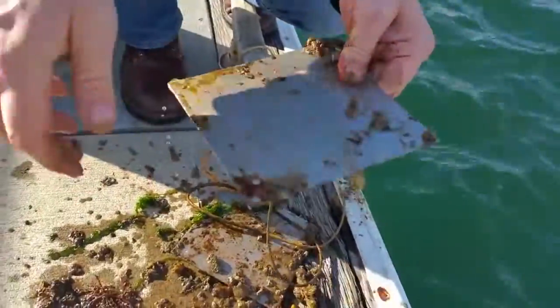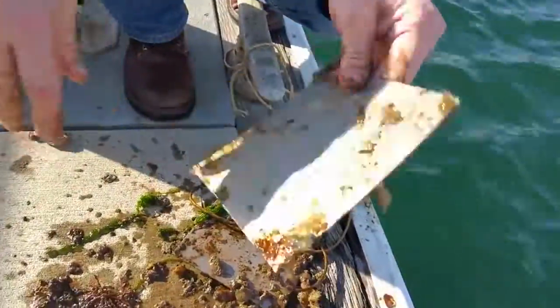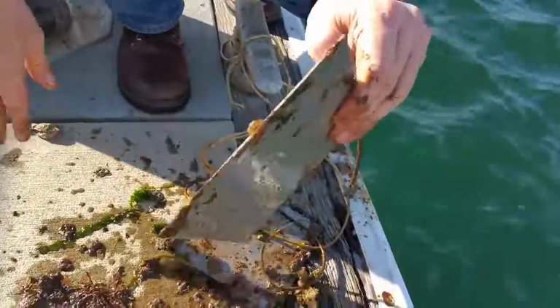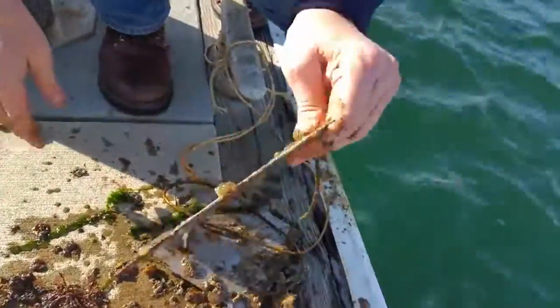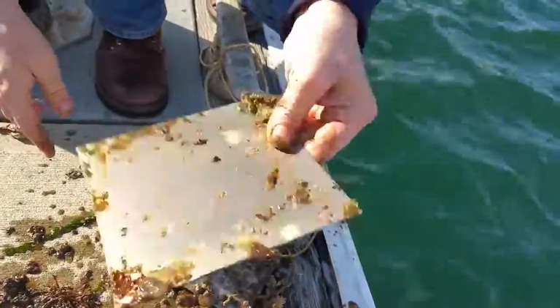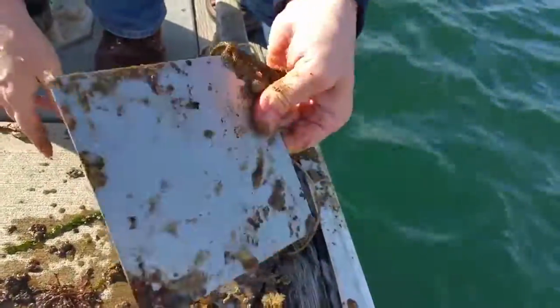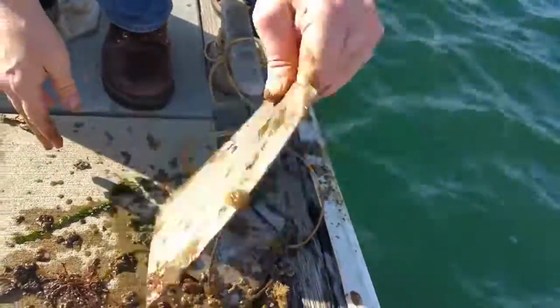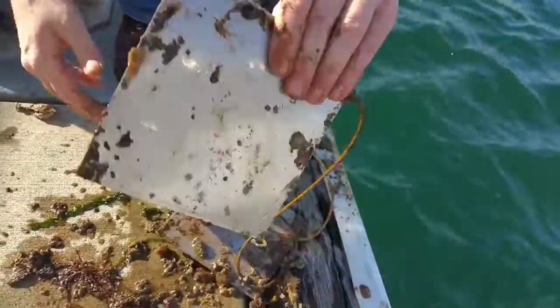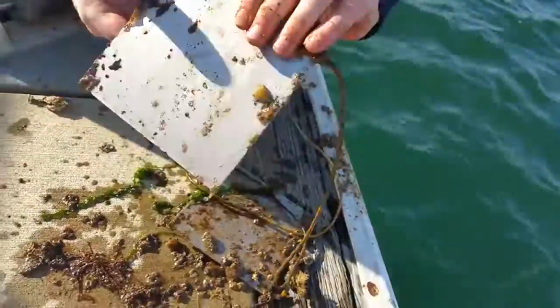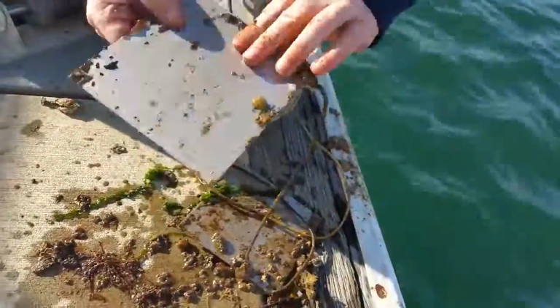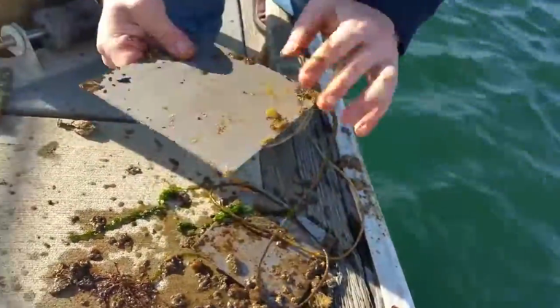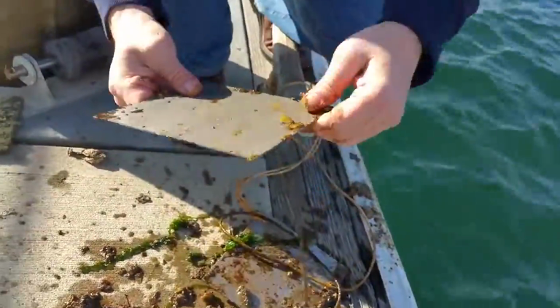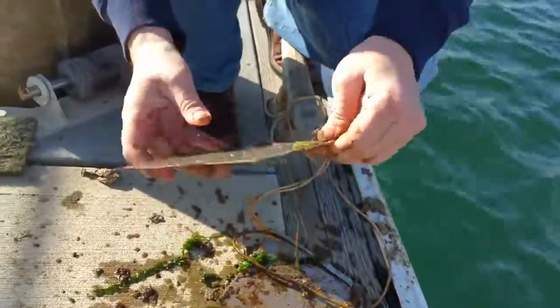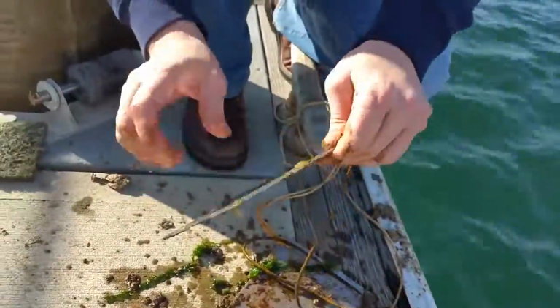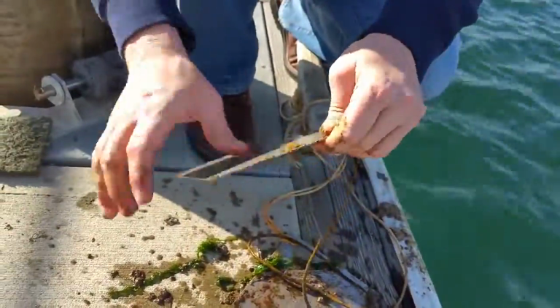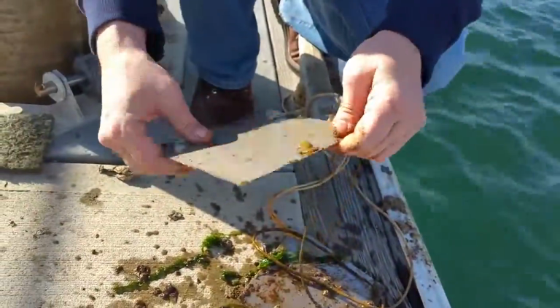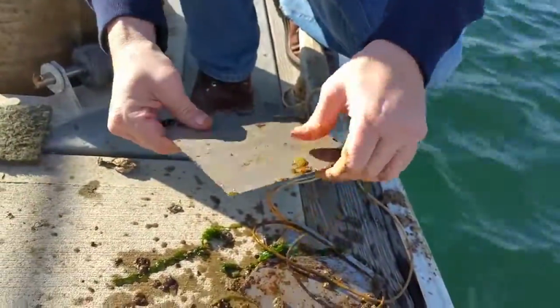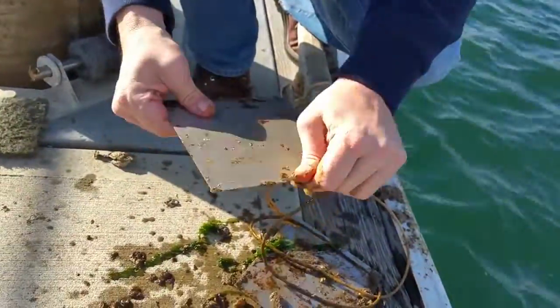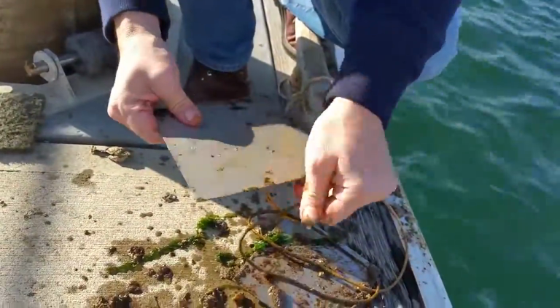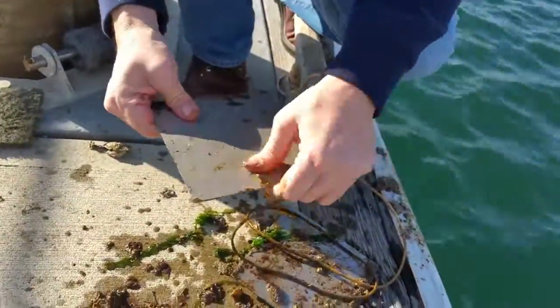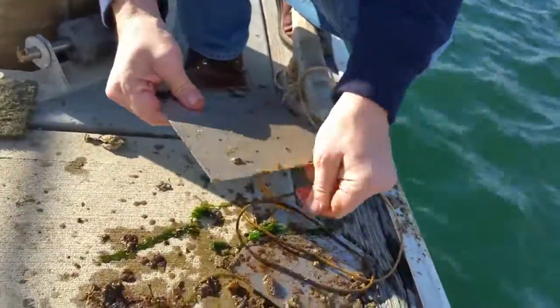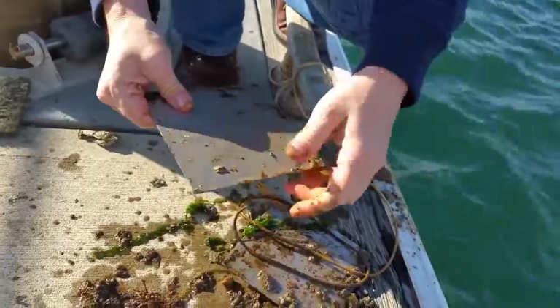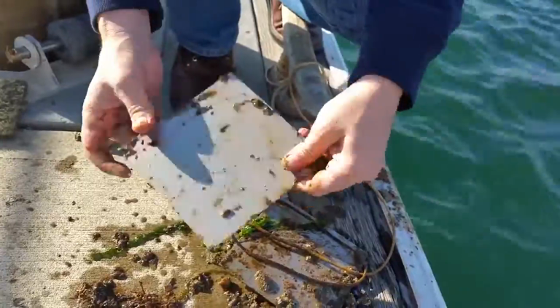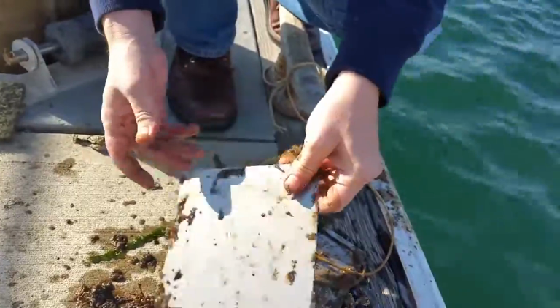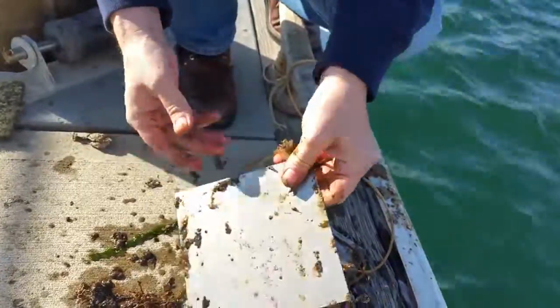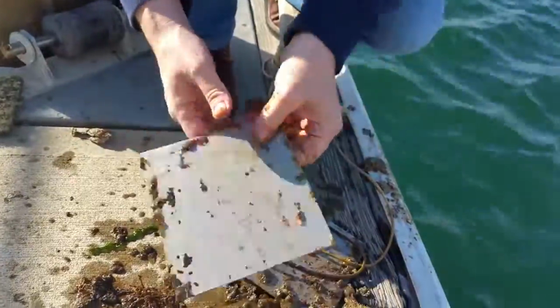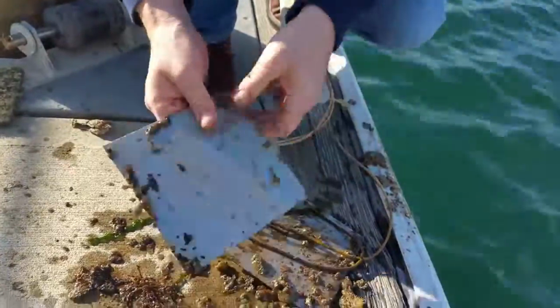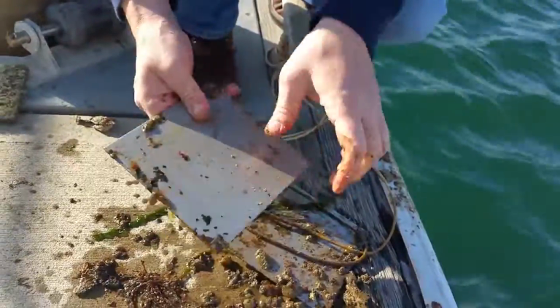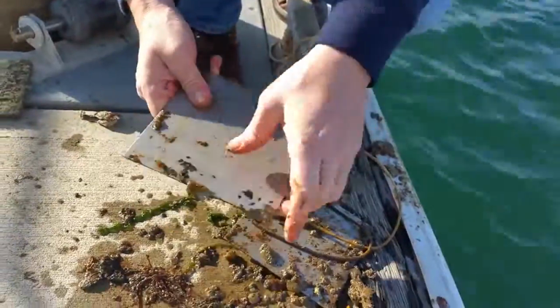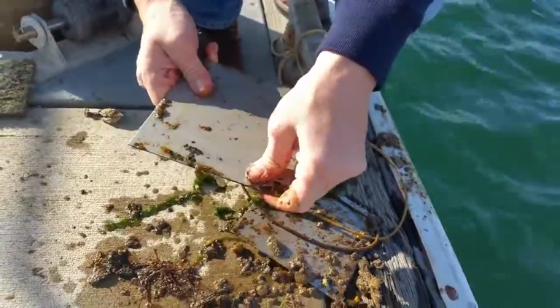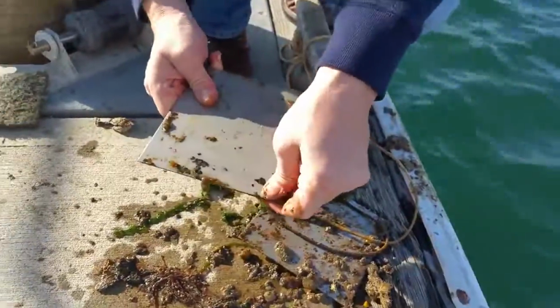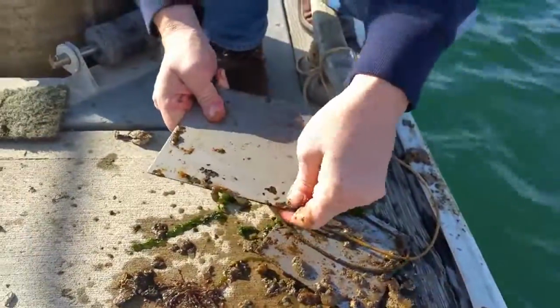I mean, I could keep scrubbing that, but that's pretty good. You can cut the video right there.